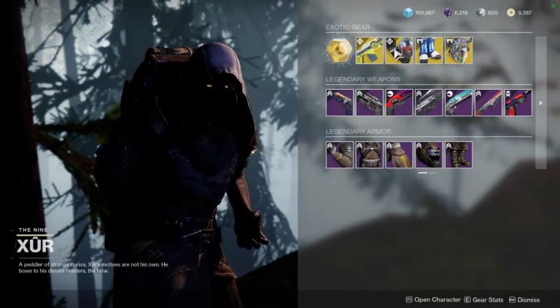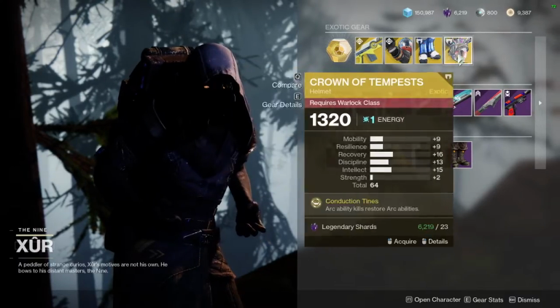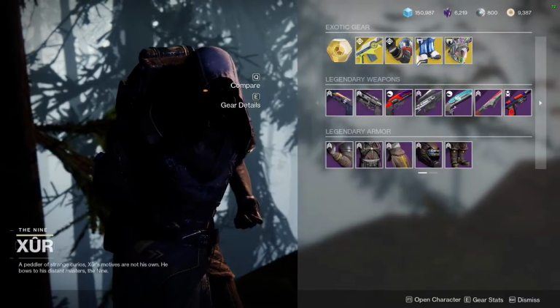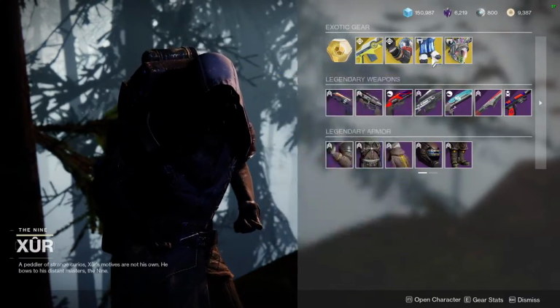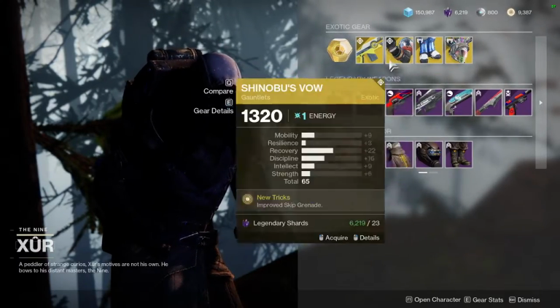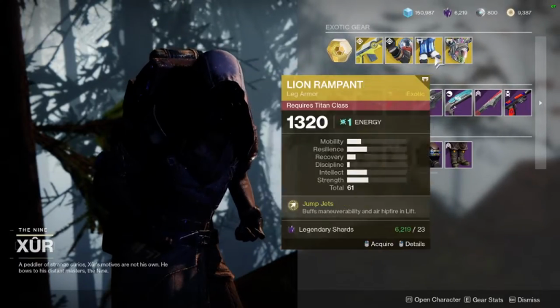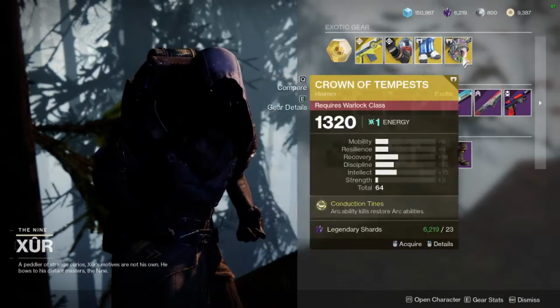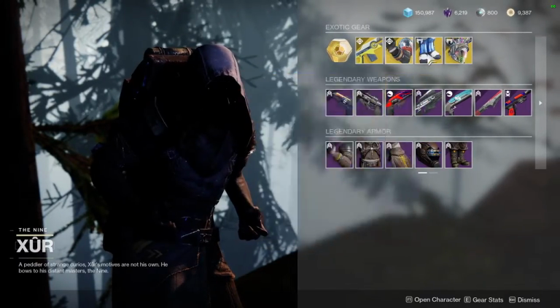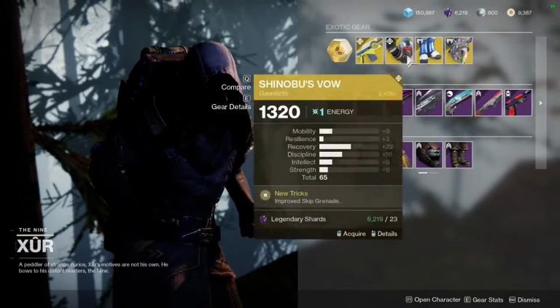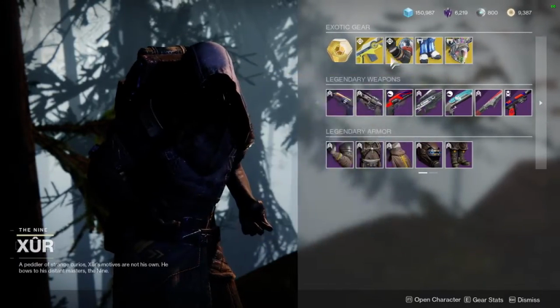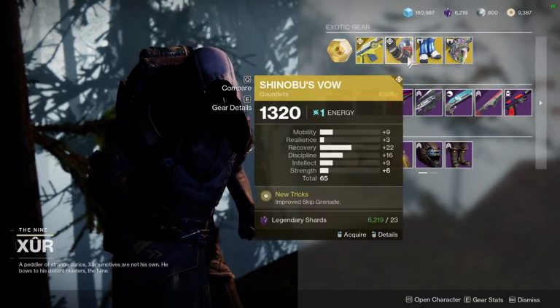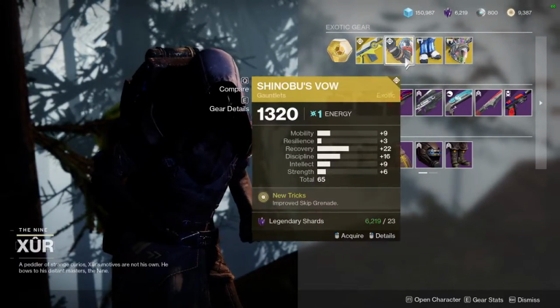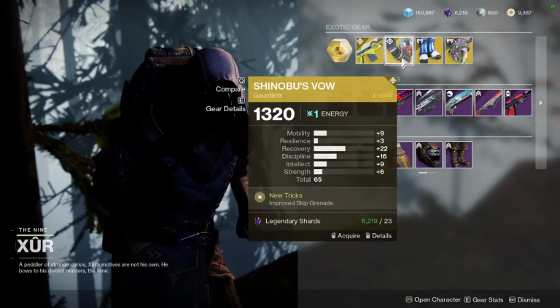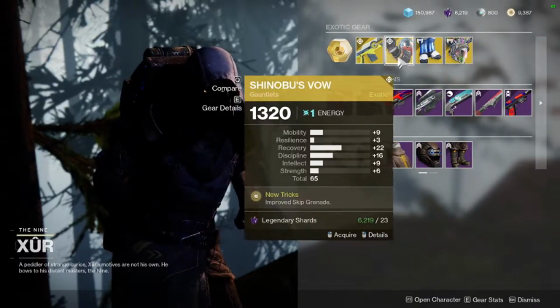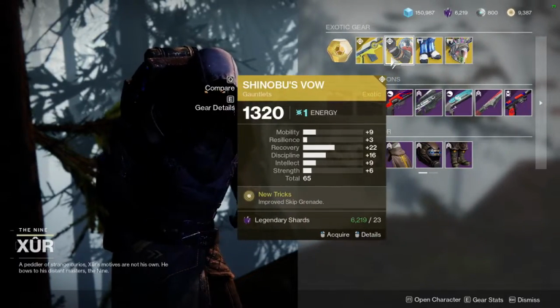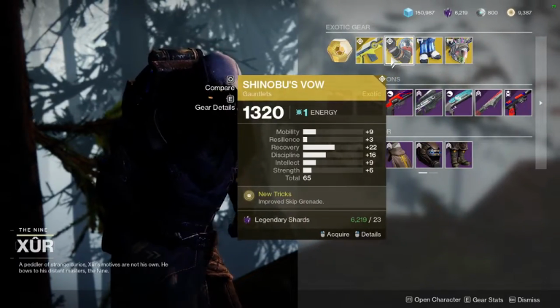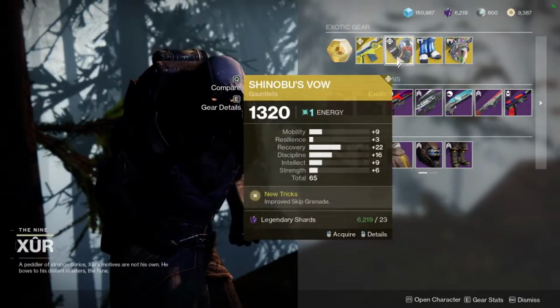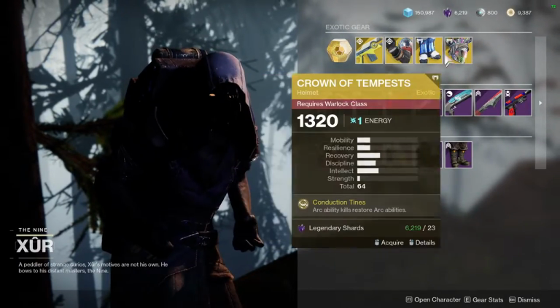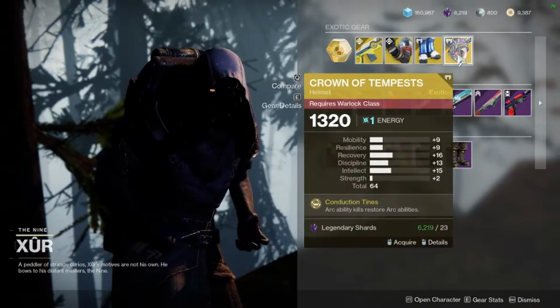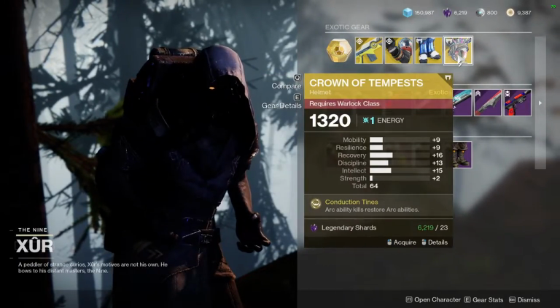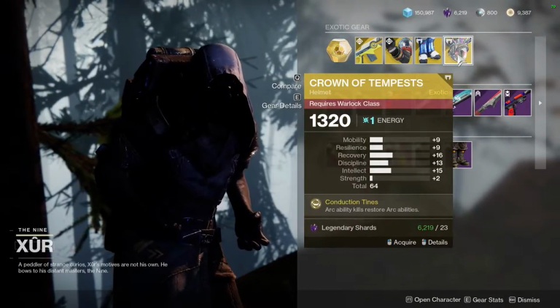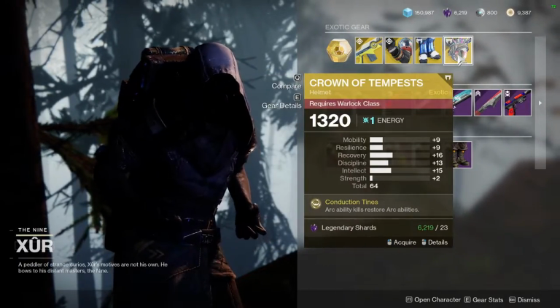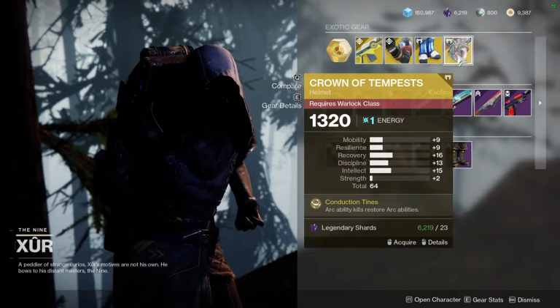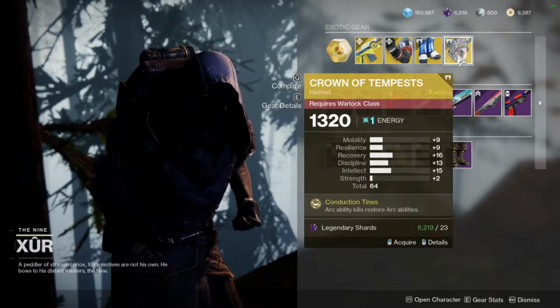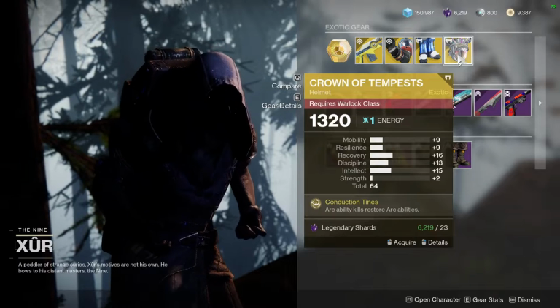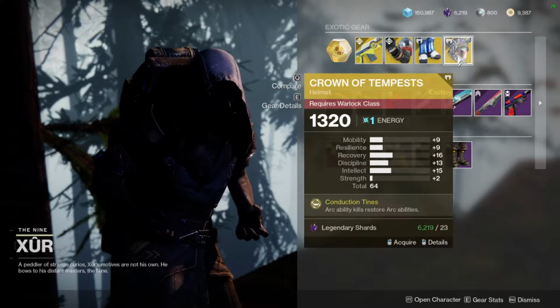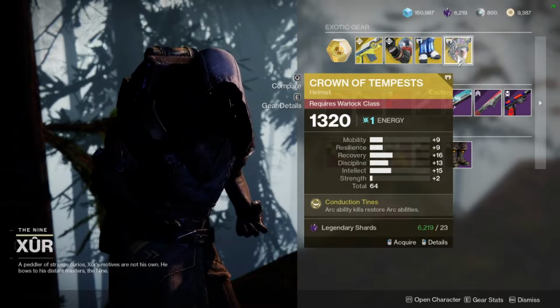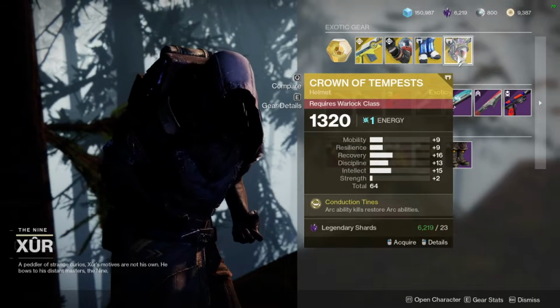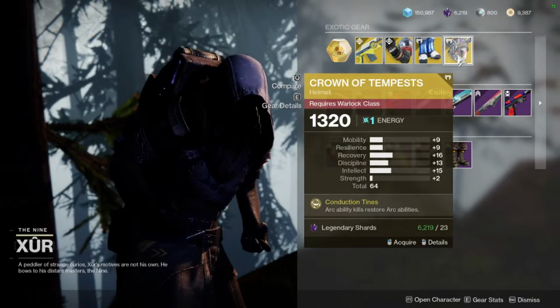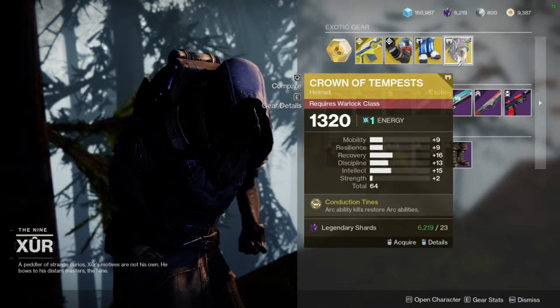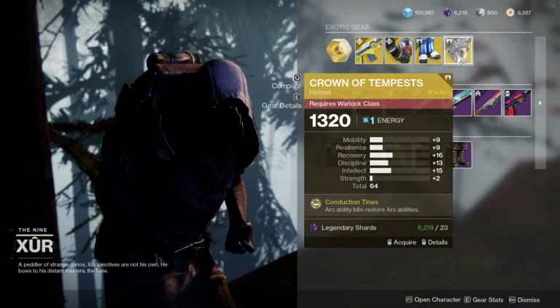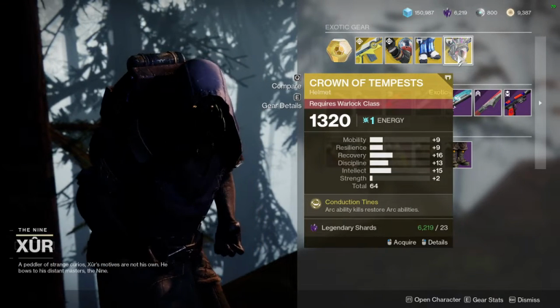These are all pretty dog shit aside from Shinobu's Vow, which is pretty good stat-wise. And the Crown of Tempest is okay as well.